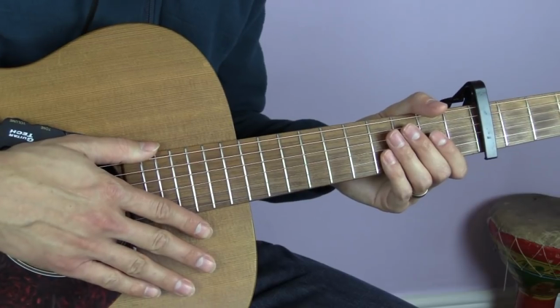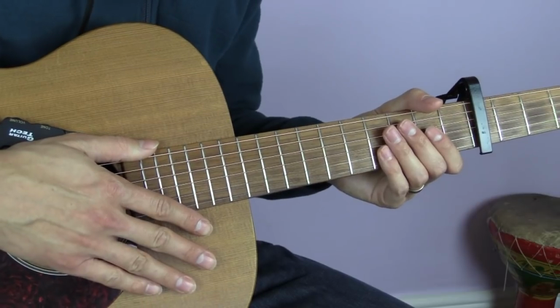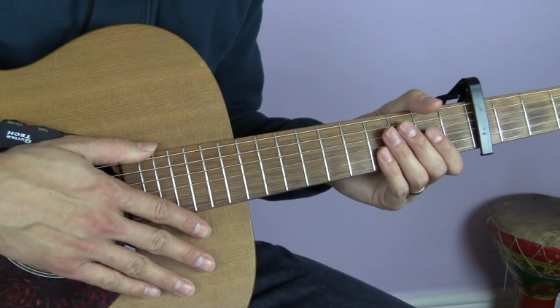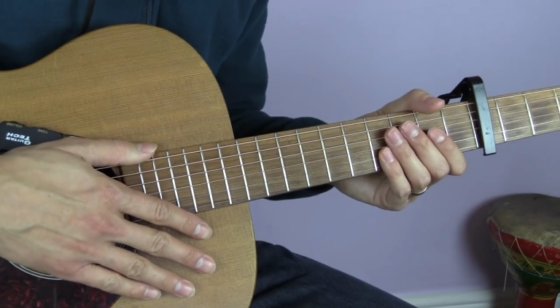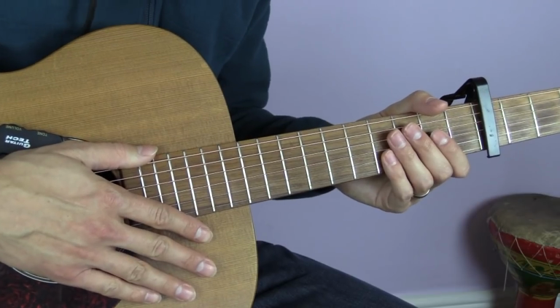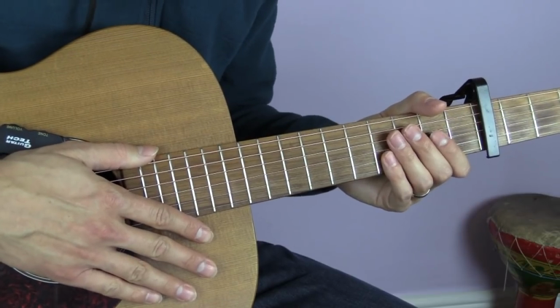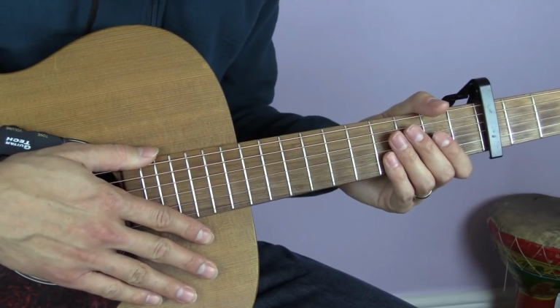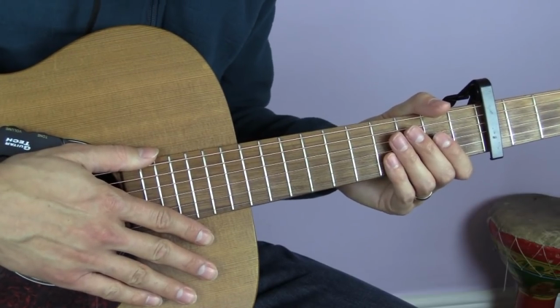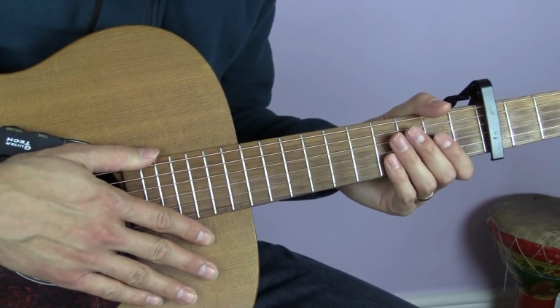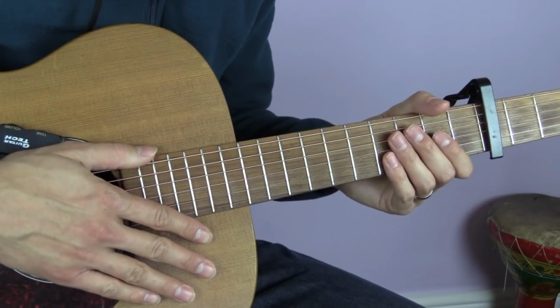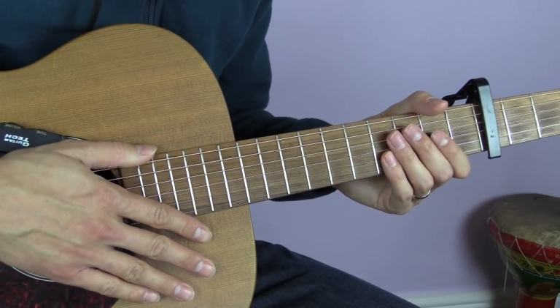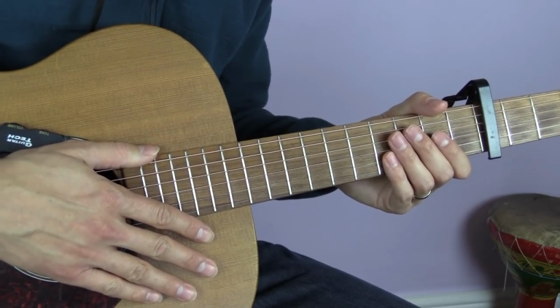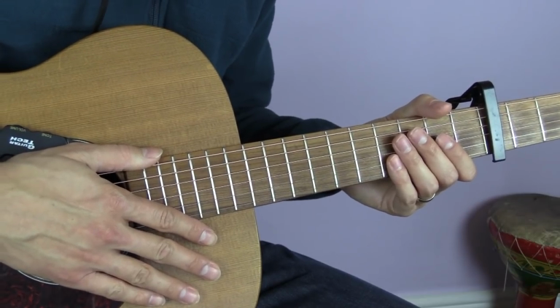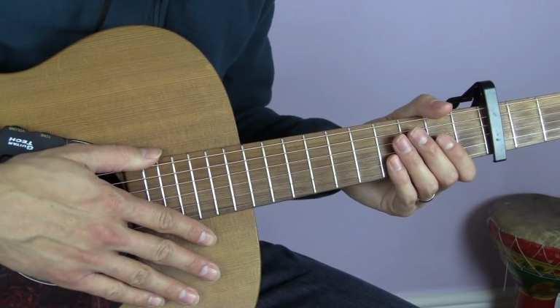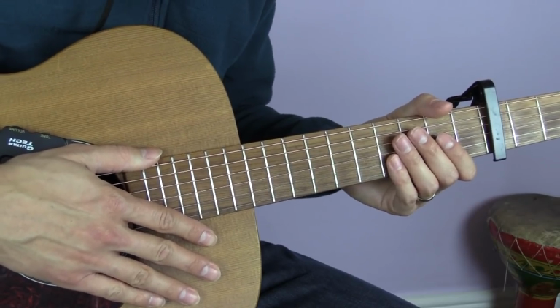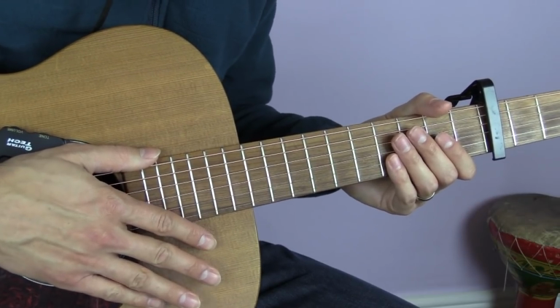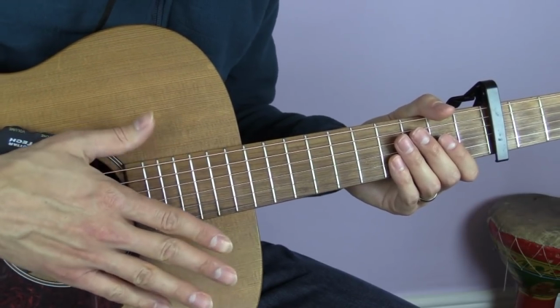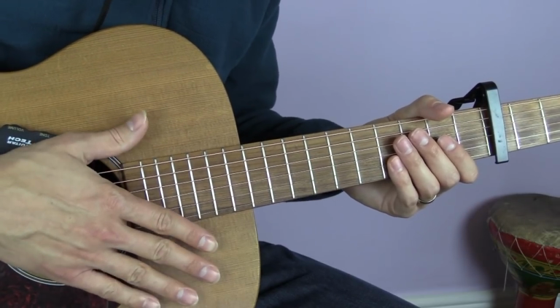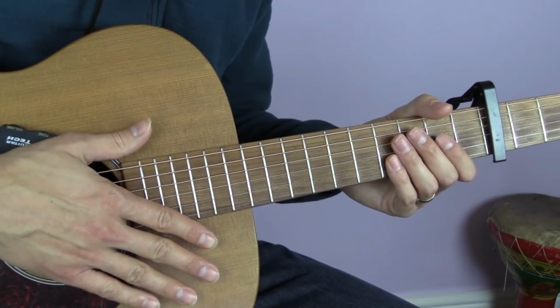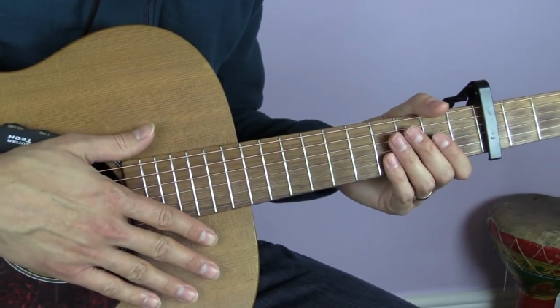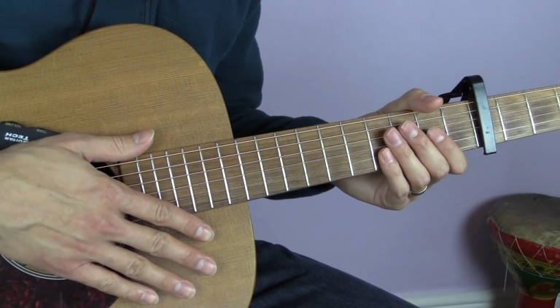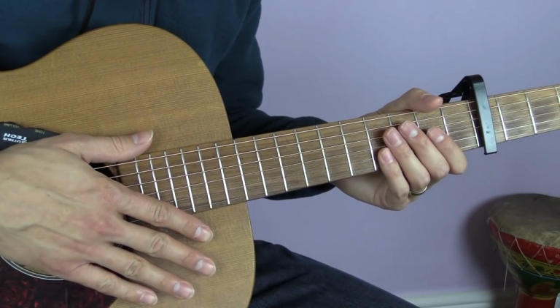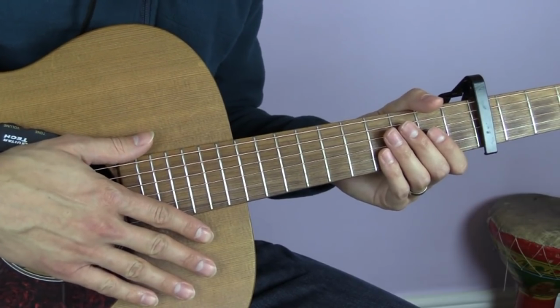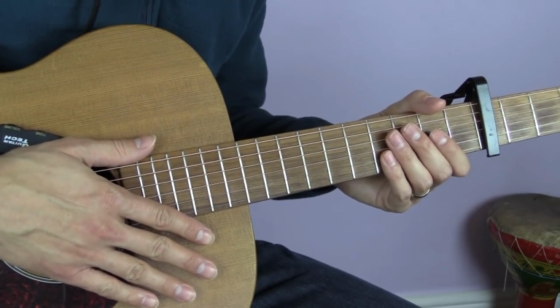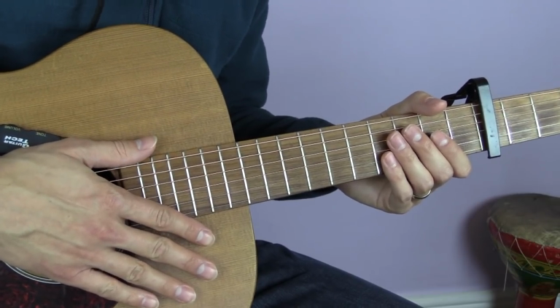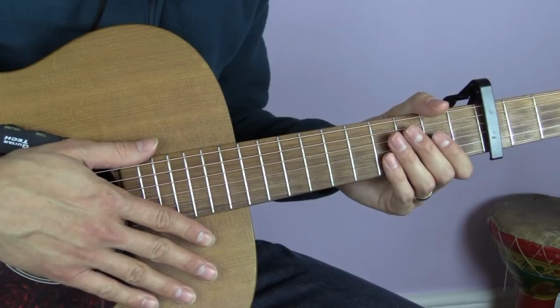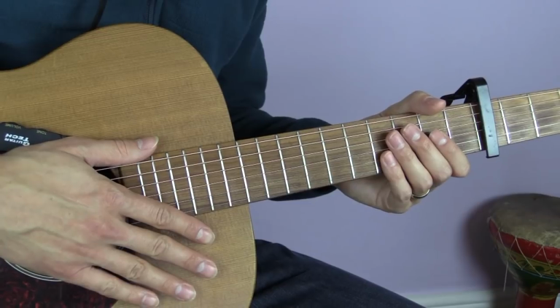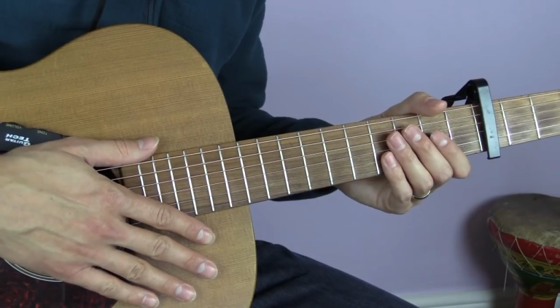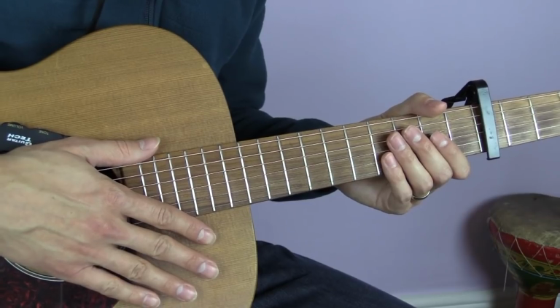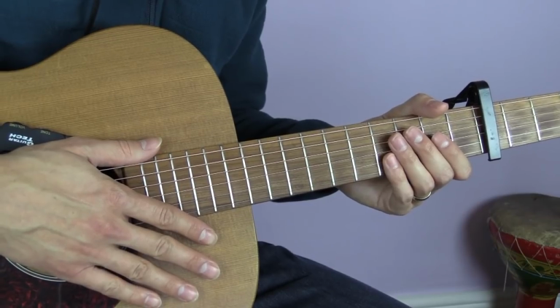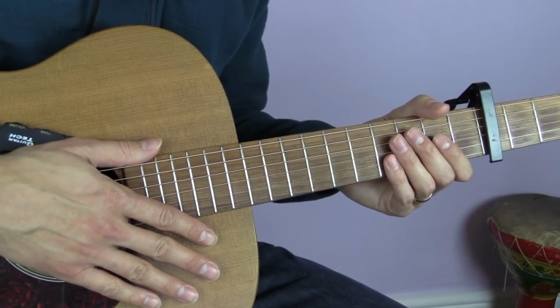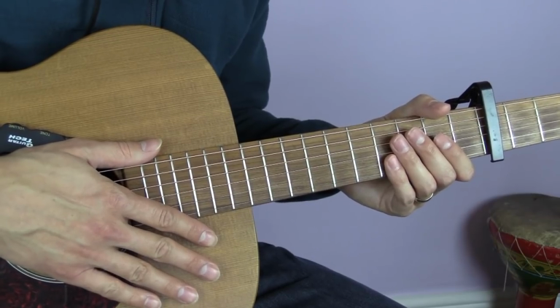That pretty much gives you everything you need to know to play Jolene. Thank you very much for watching - I hope you enjoyed this lesson and found it useful. If you did, please like and subscribe, and I'll see you next time.